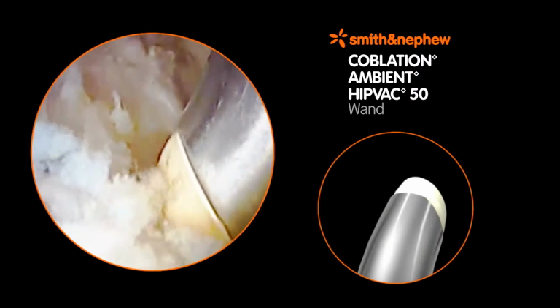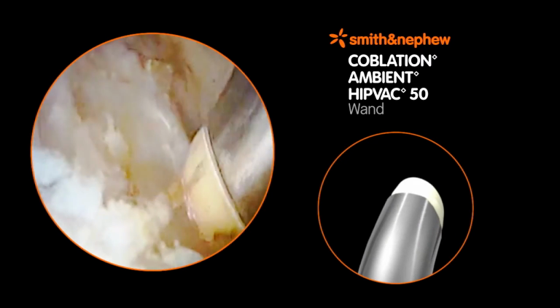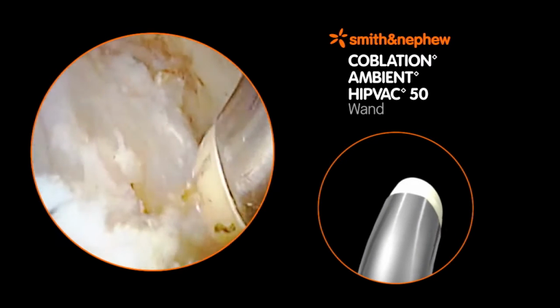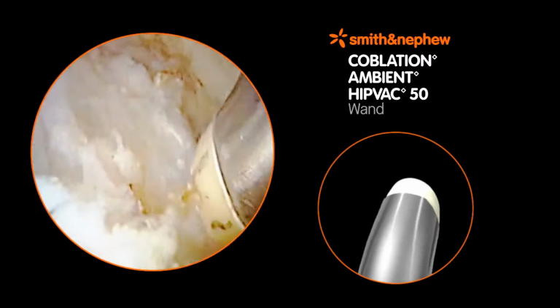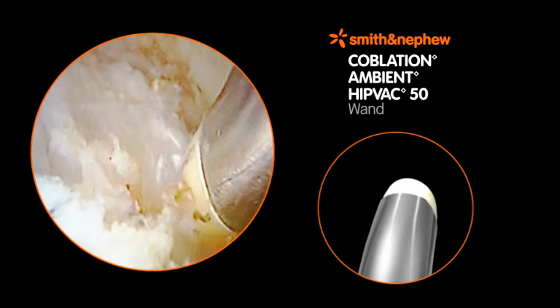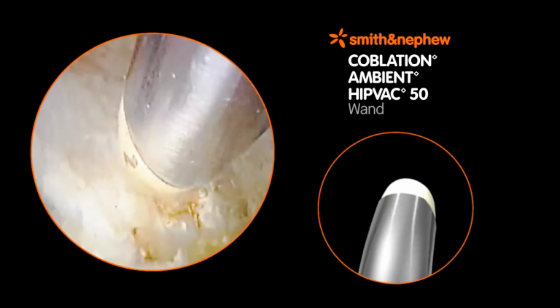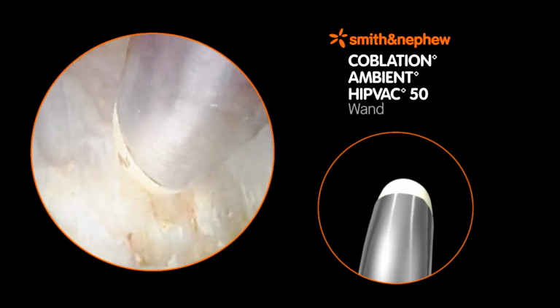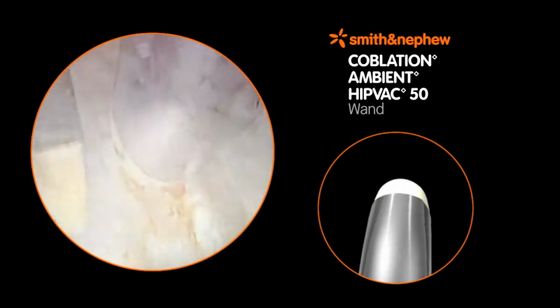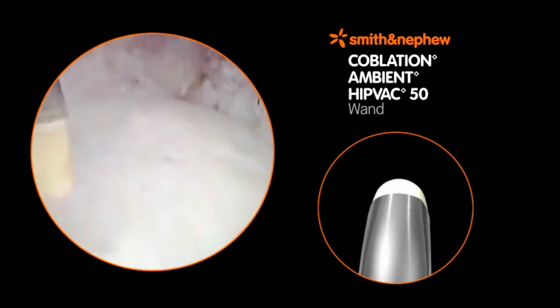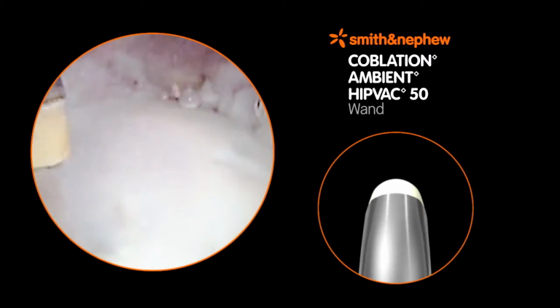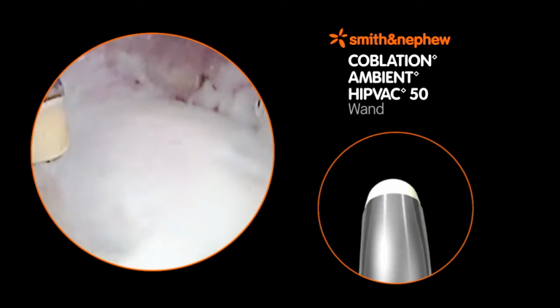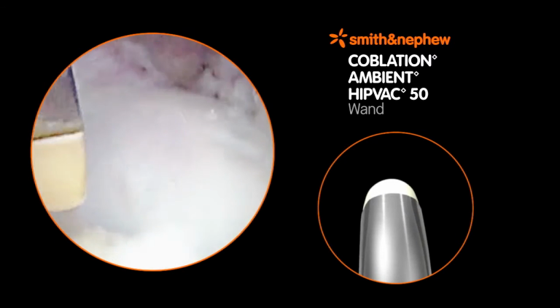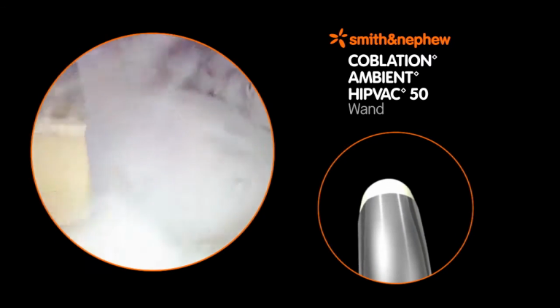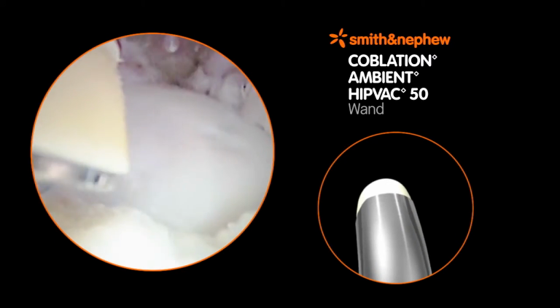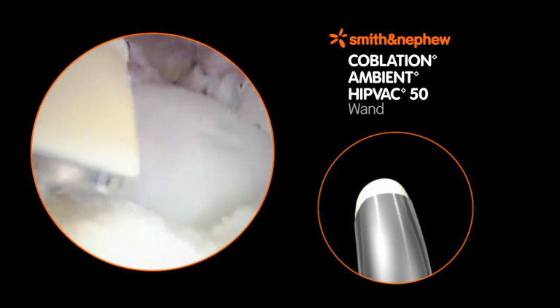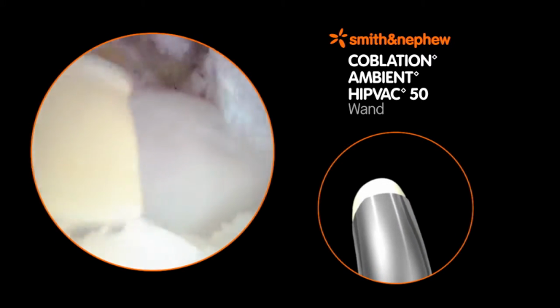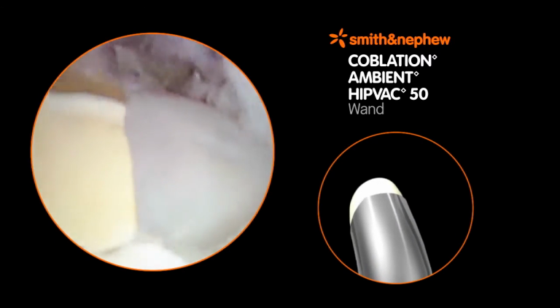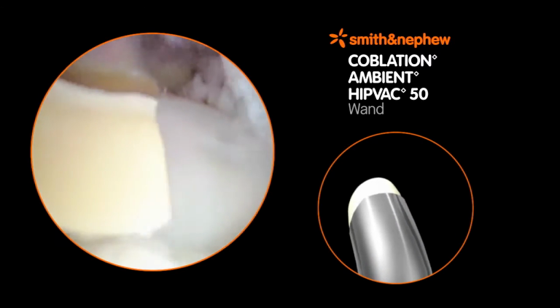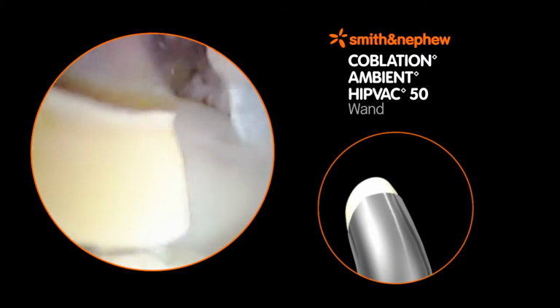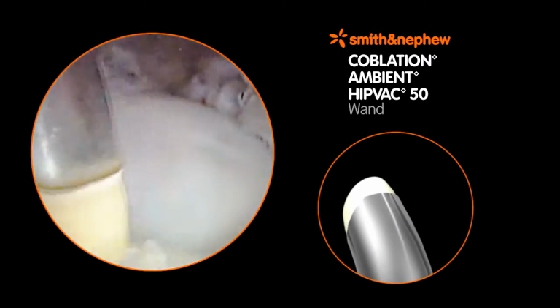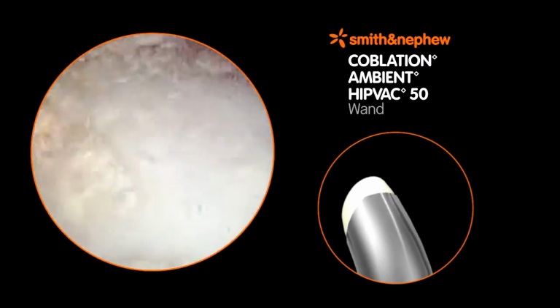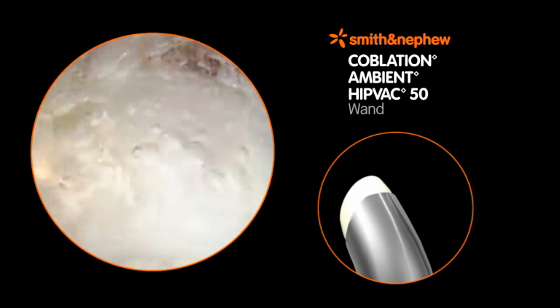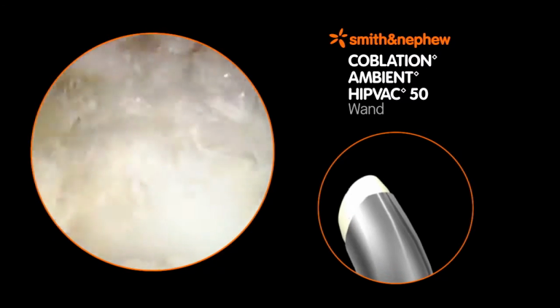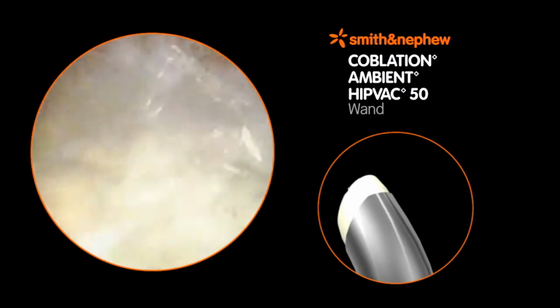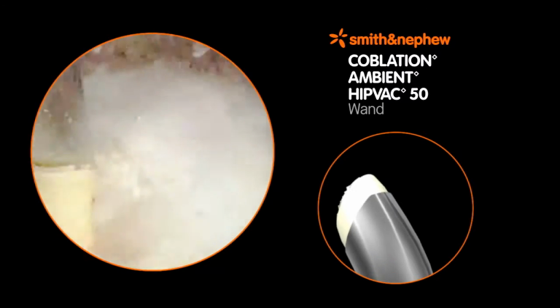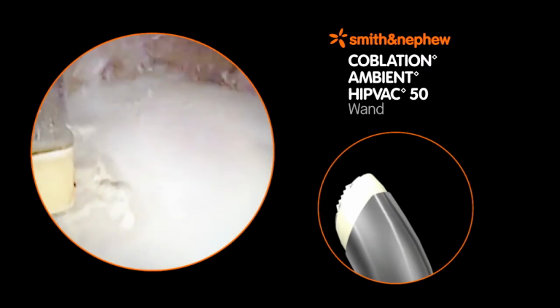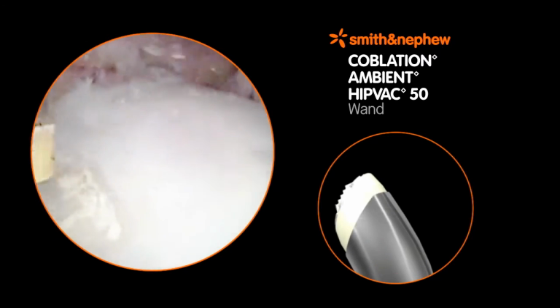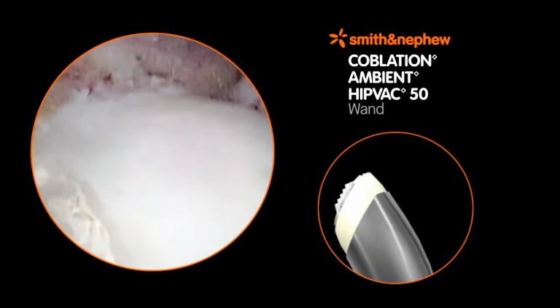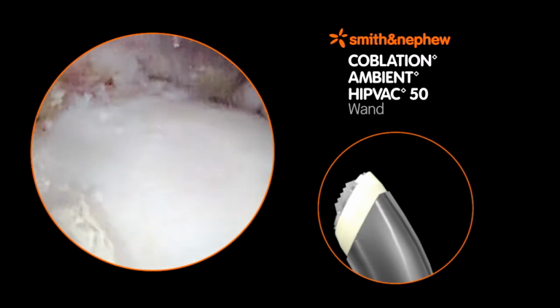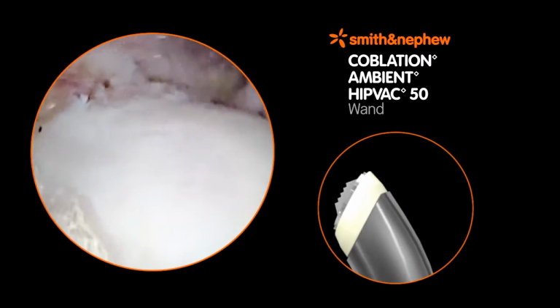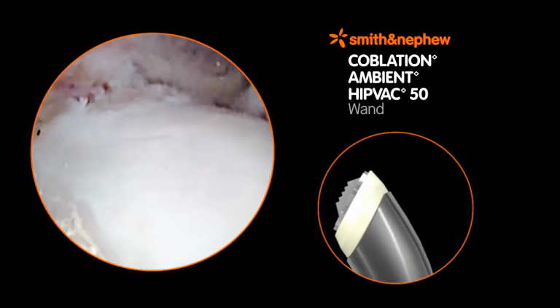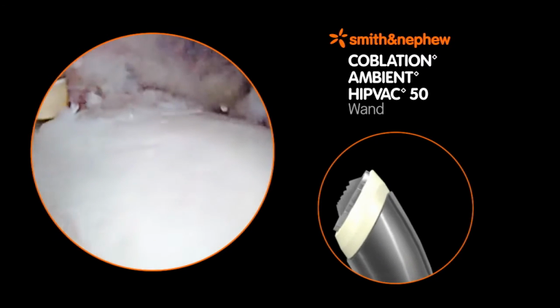The rigid shaft, 50-degree tip, and electrode design provide advantages in bulk debridement and capsular resection.